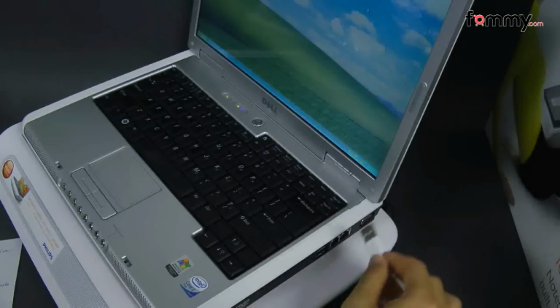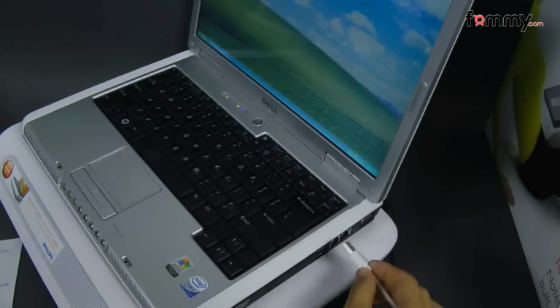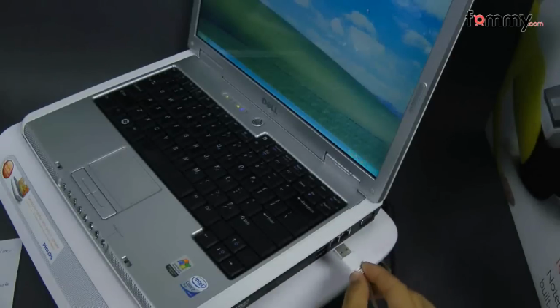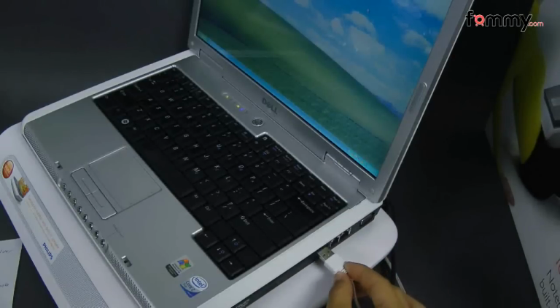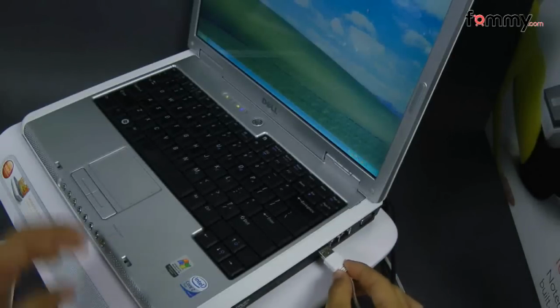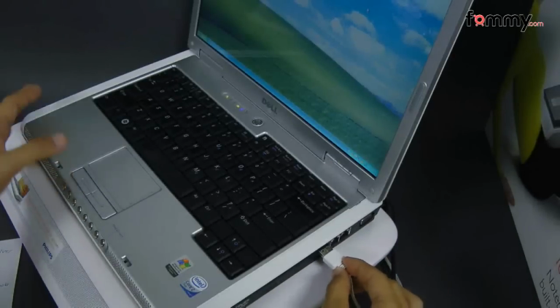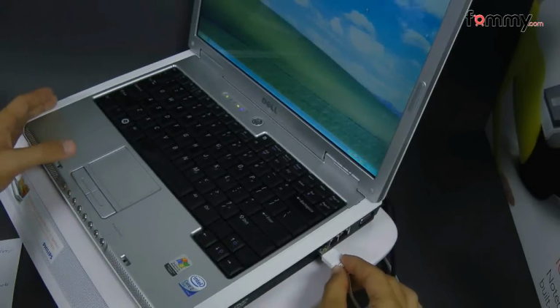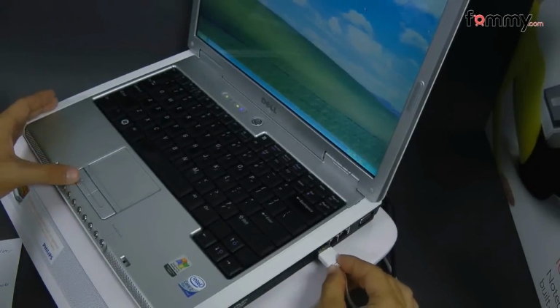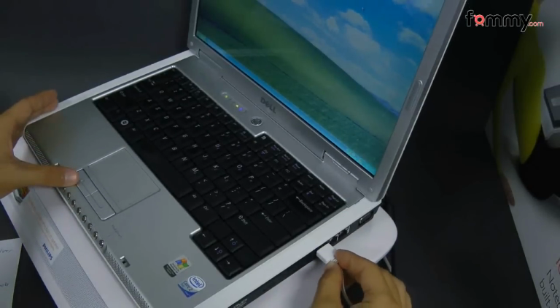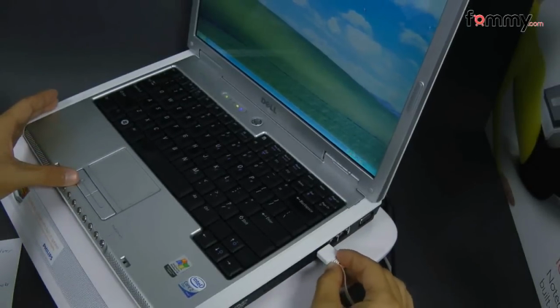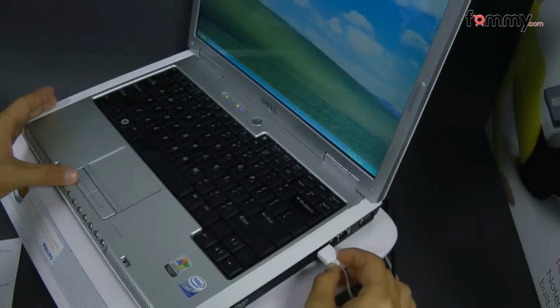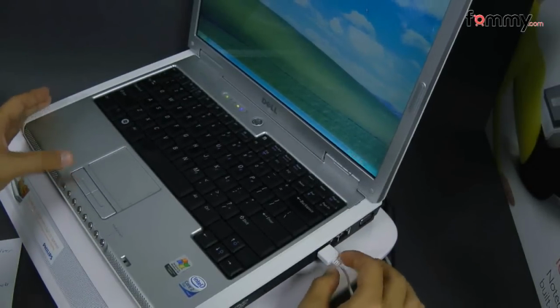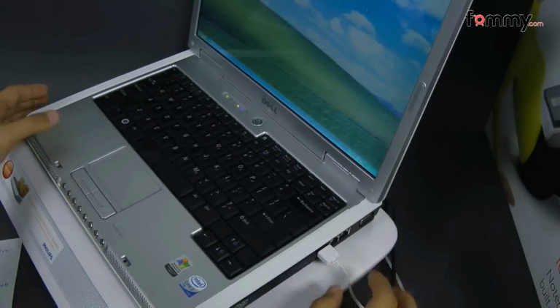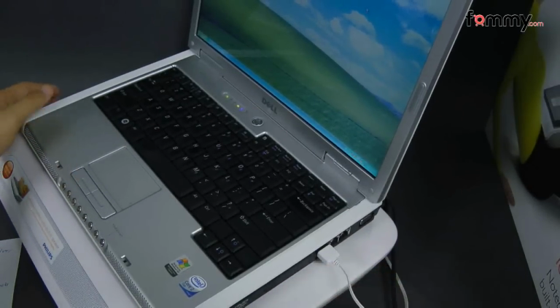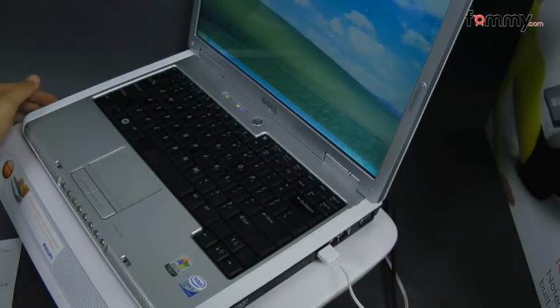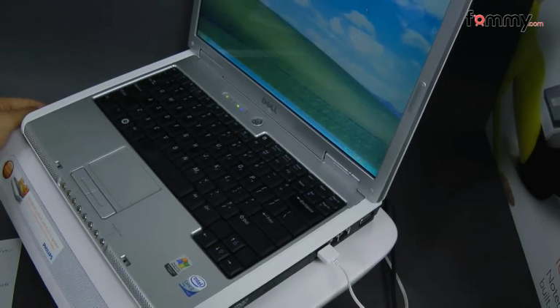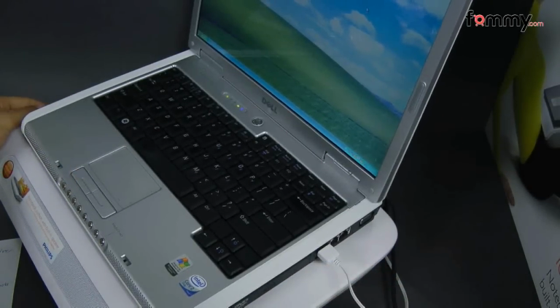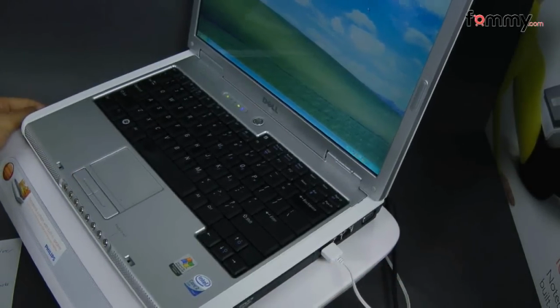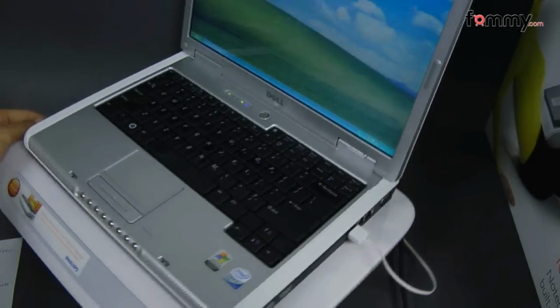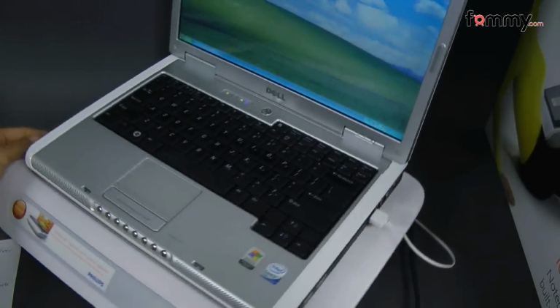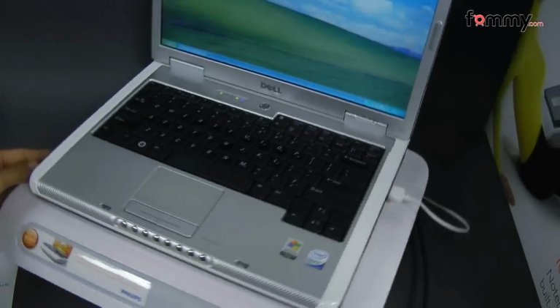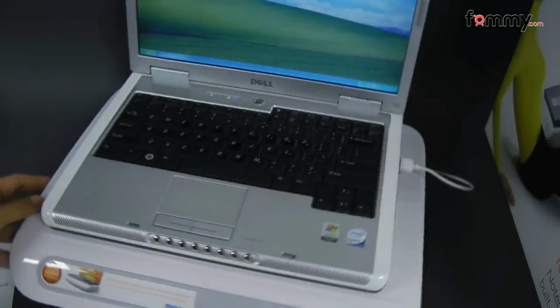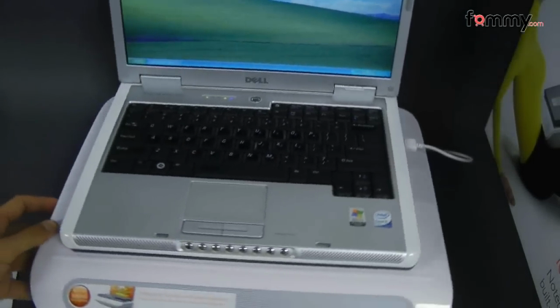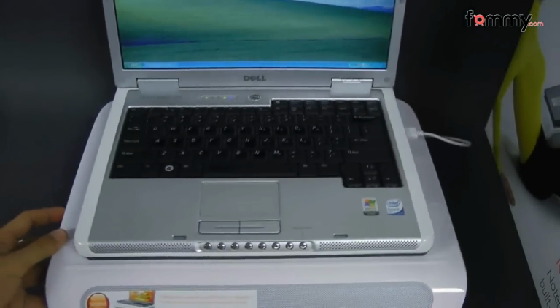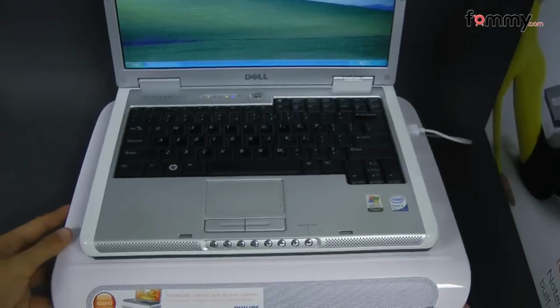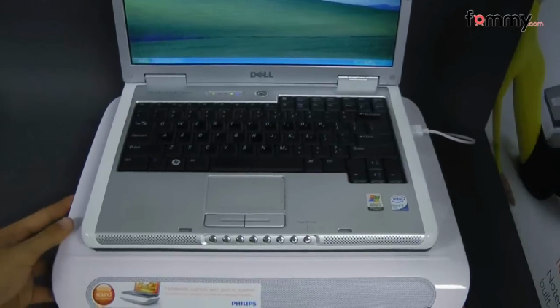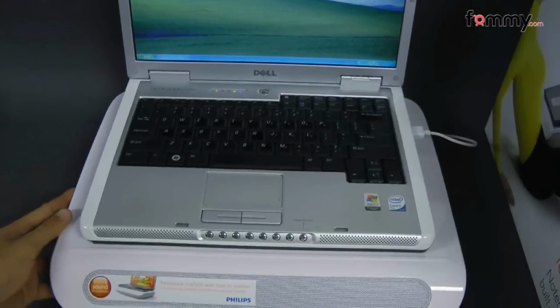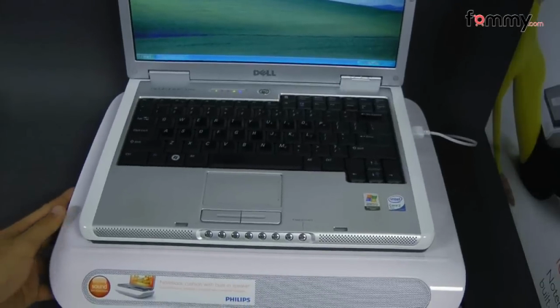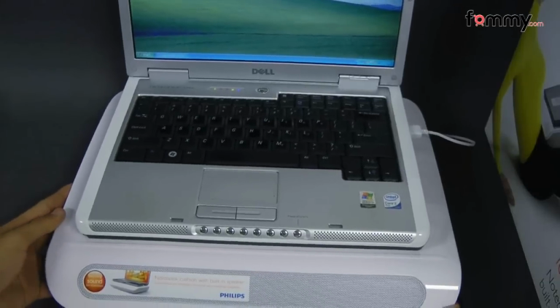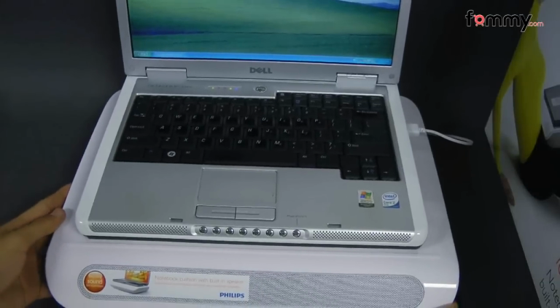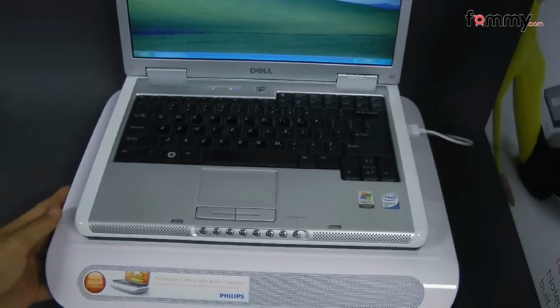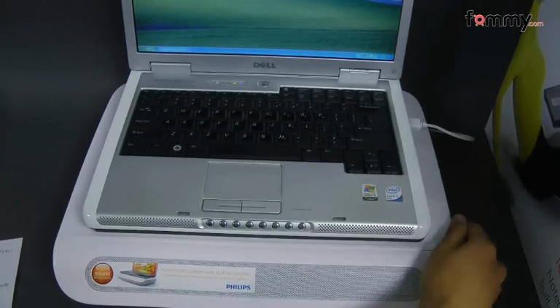To power this up all you have to do is plug in the USB cord into your netbook and play whatever type of media that you have.